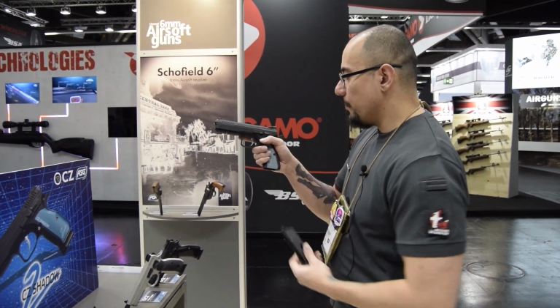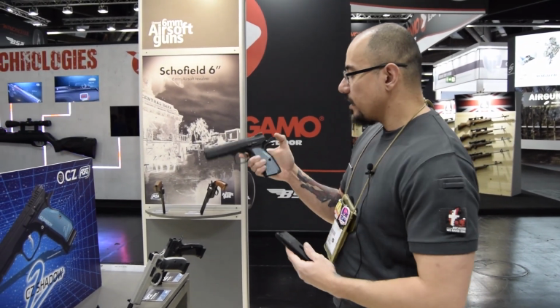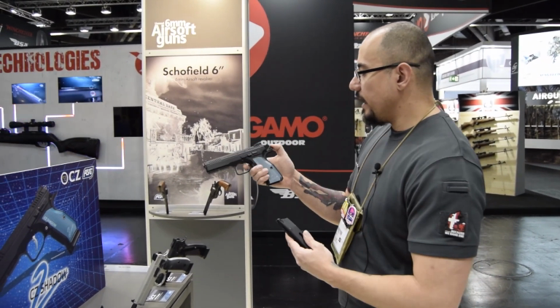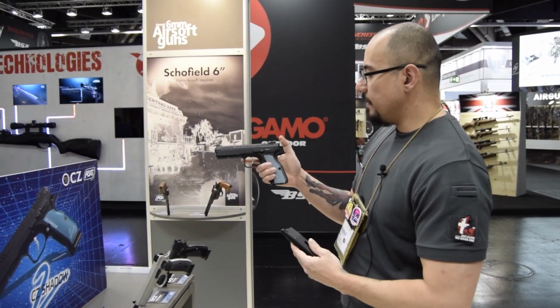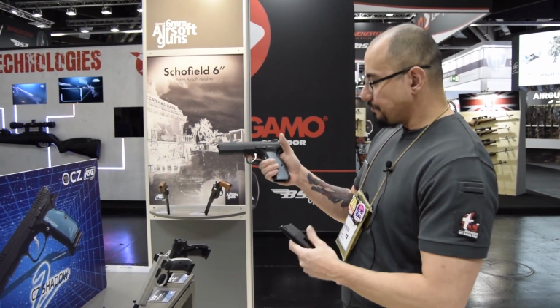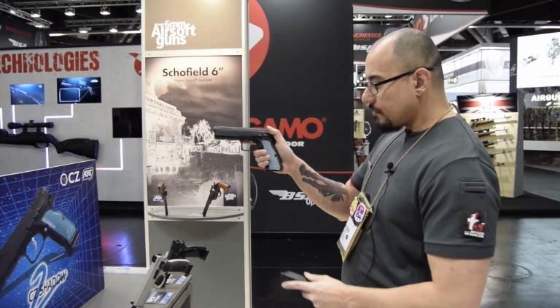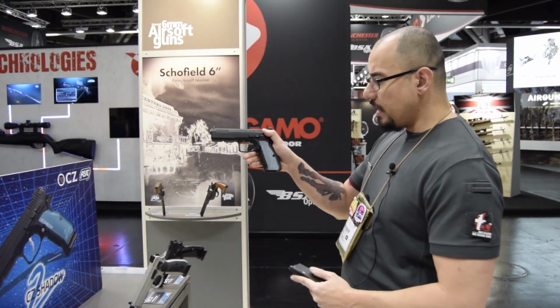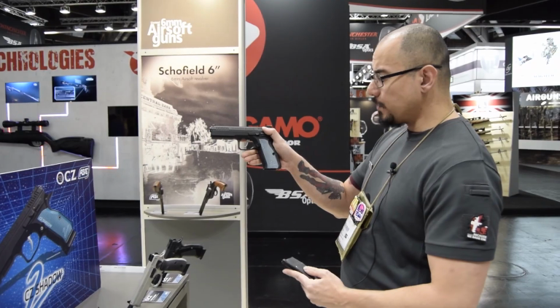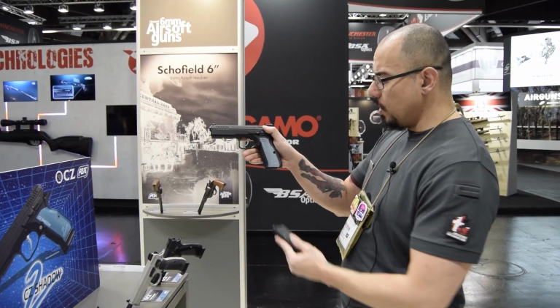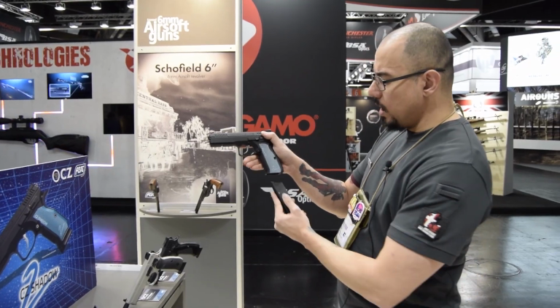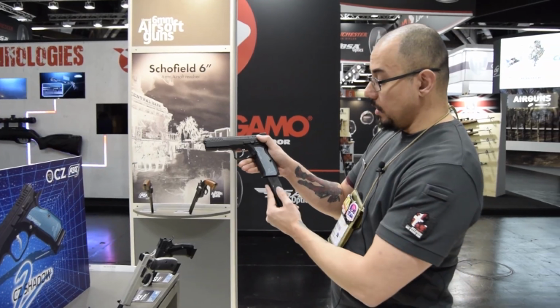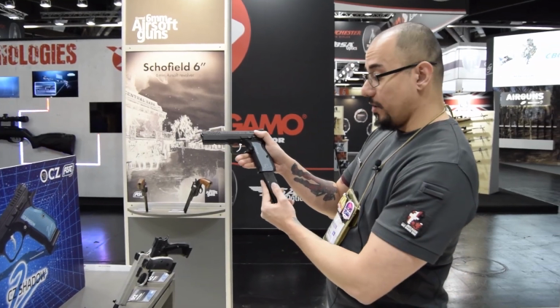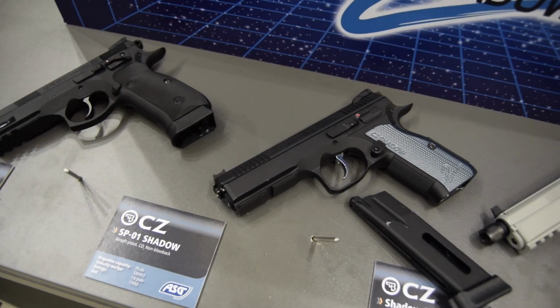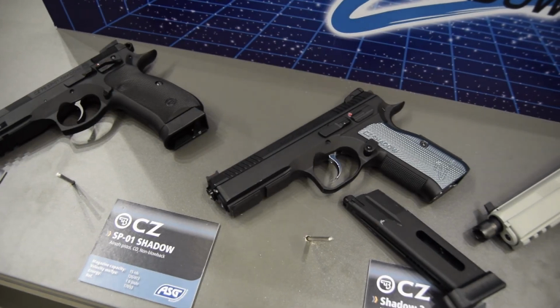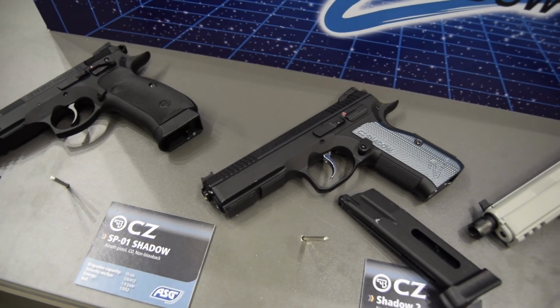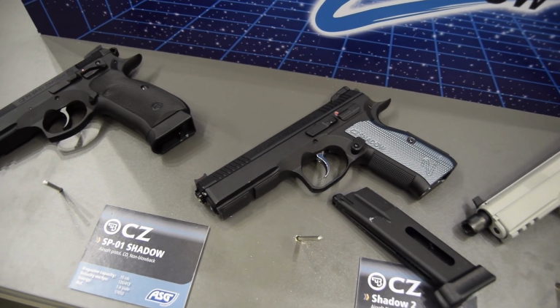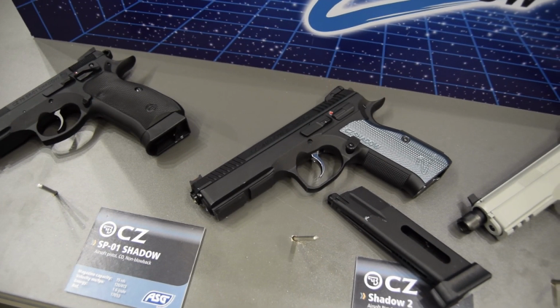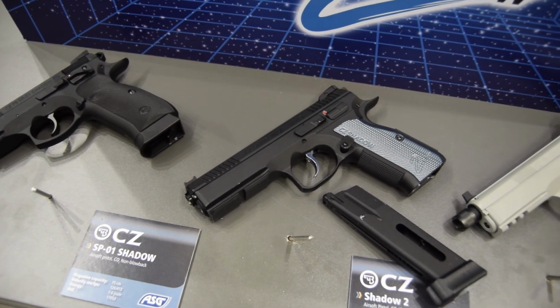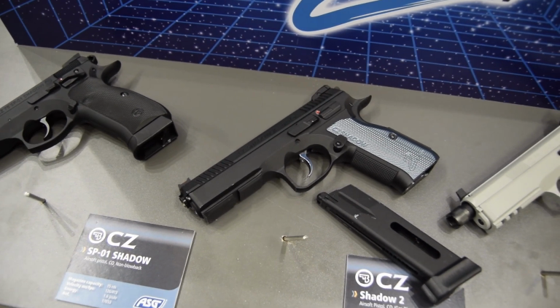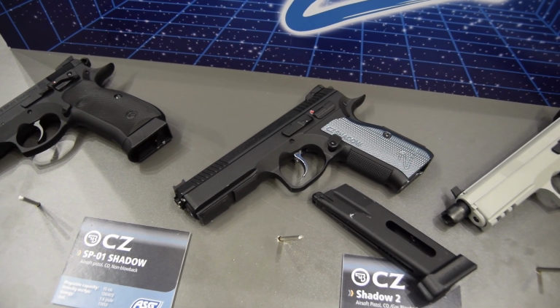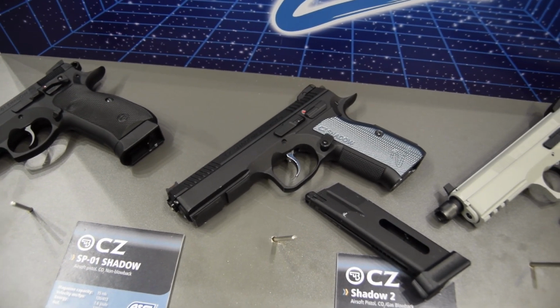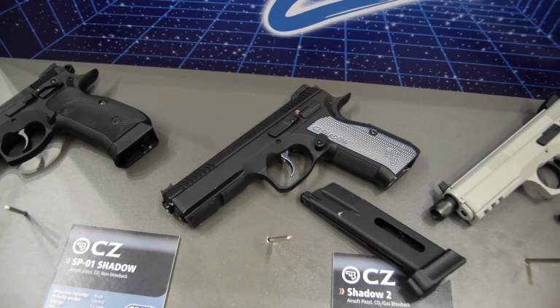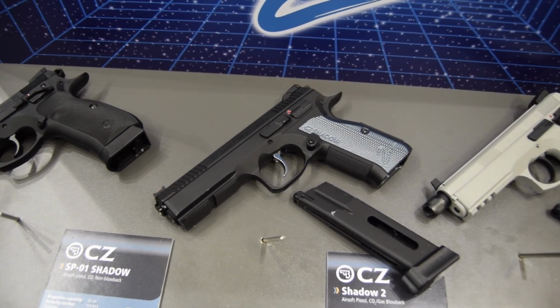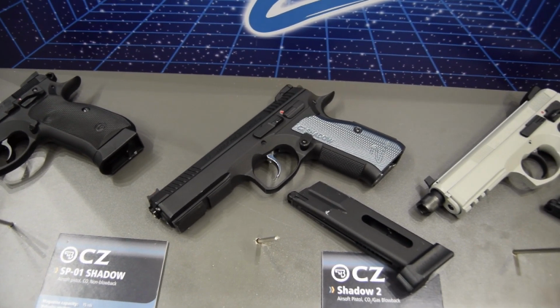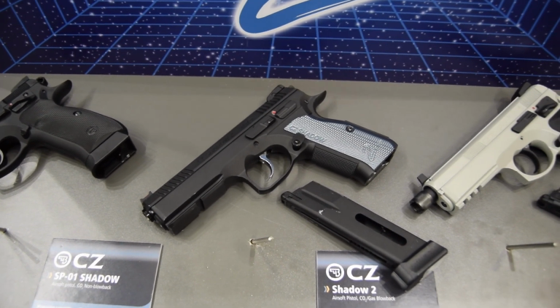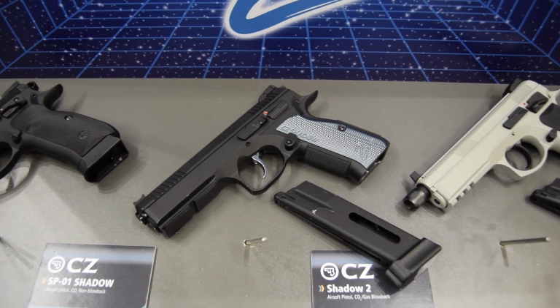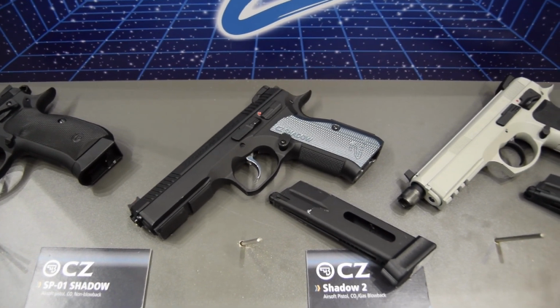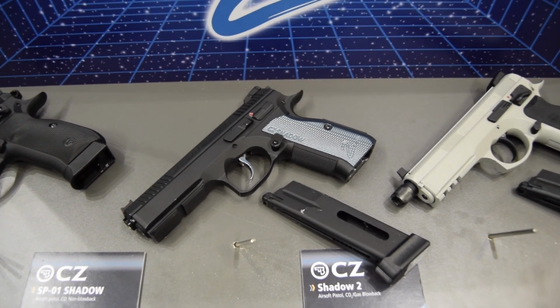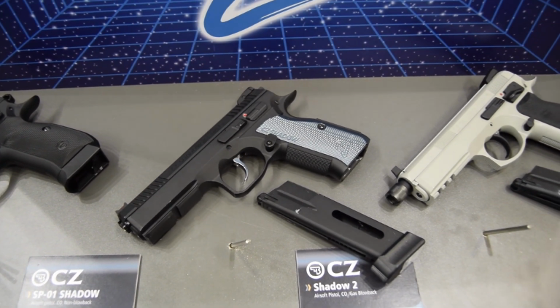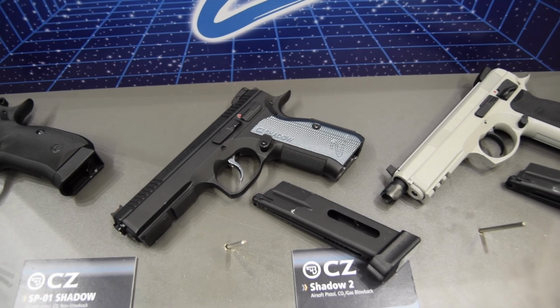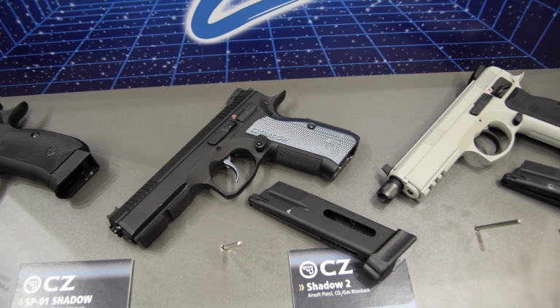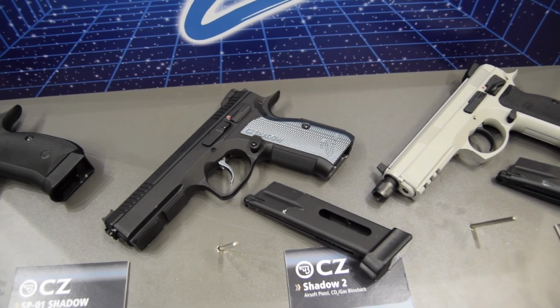The Shadow 2 — a hell of a gun — is going to be out maybe in a month in stores.